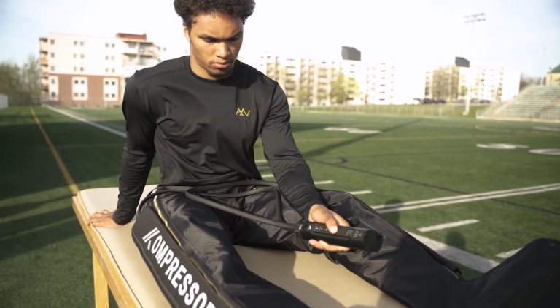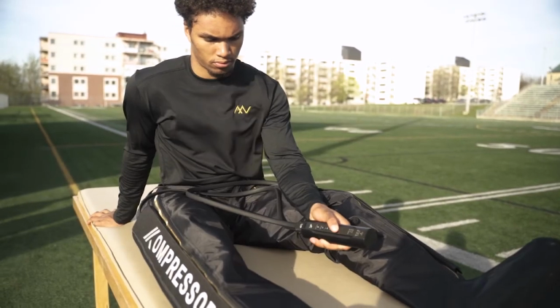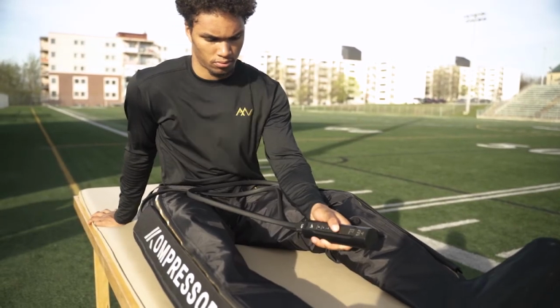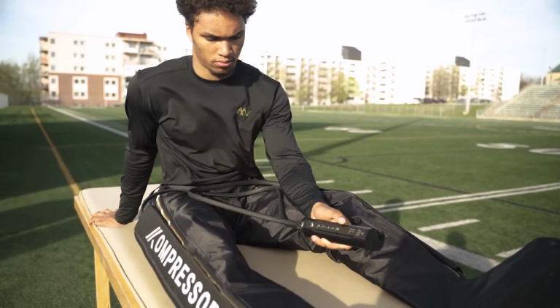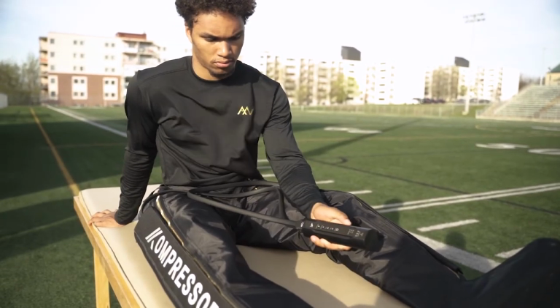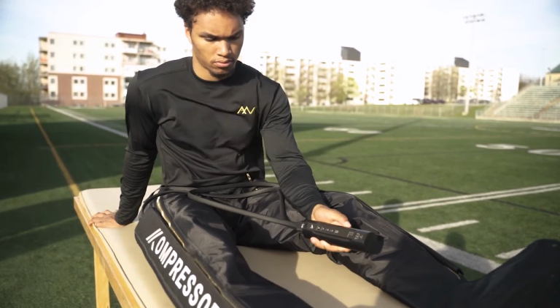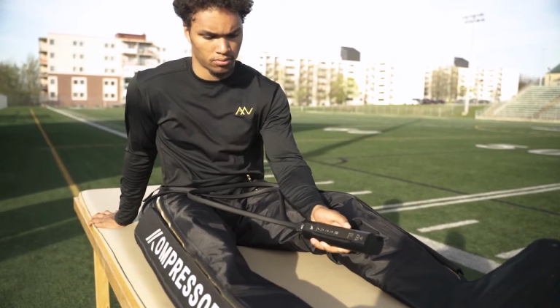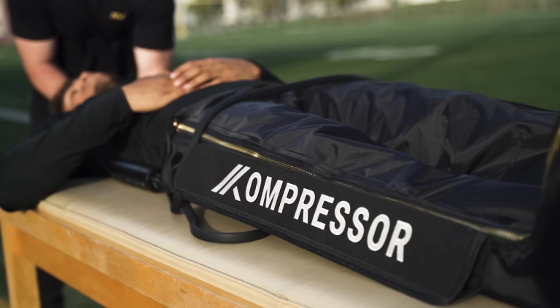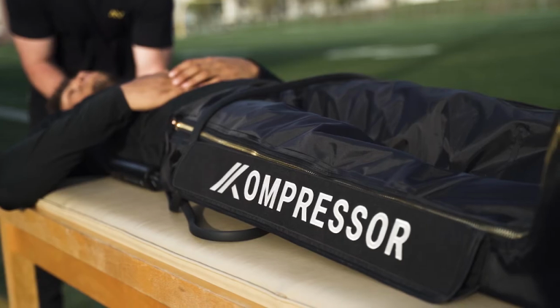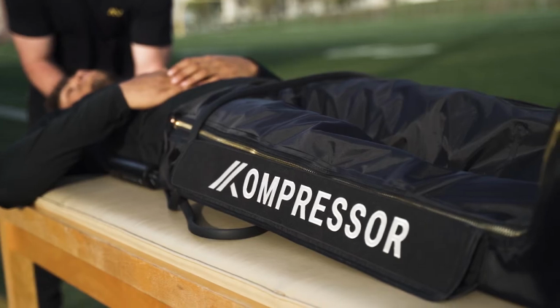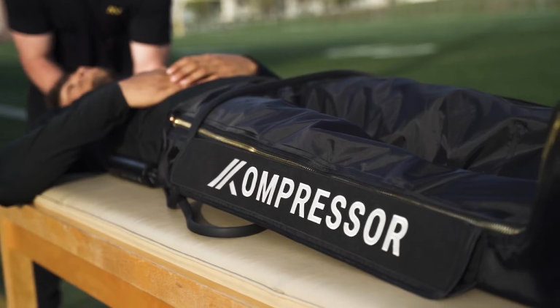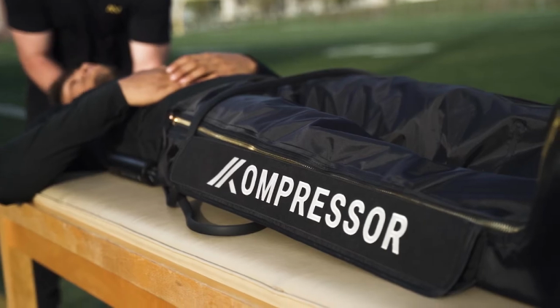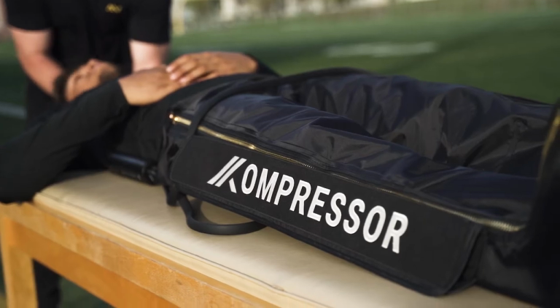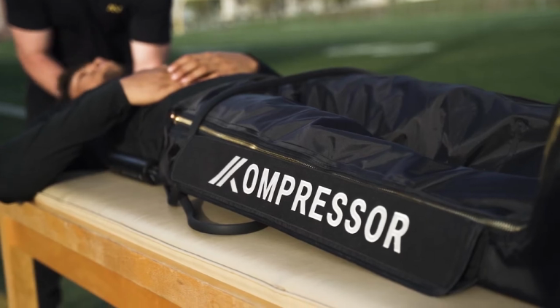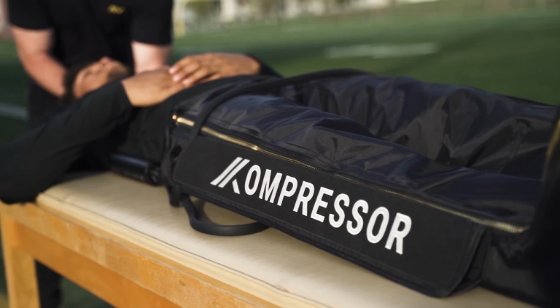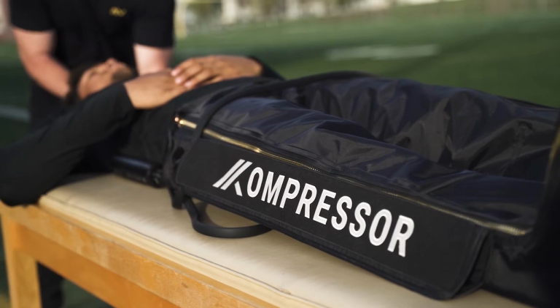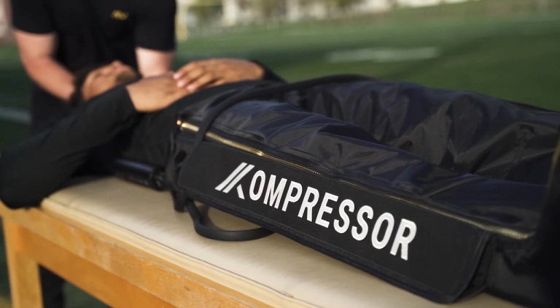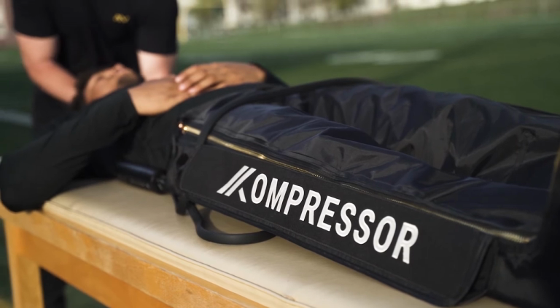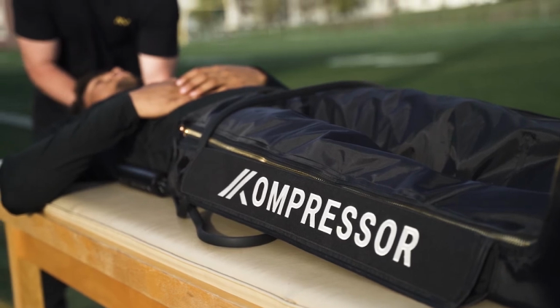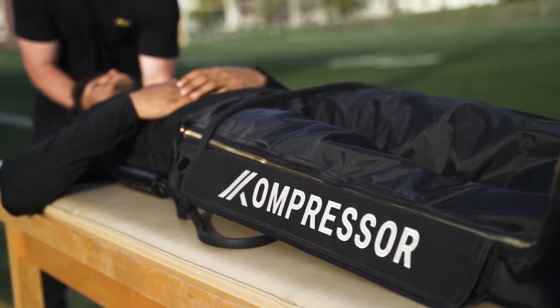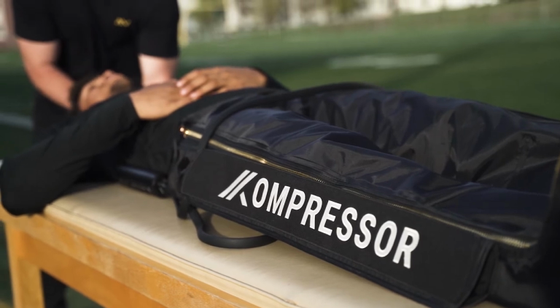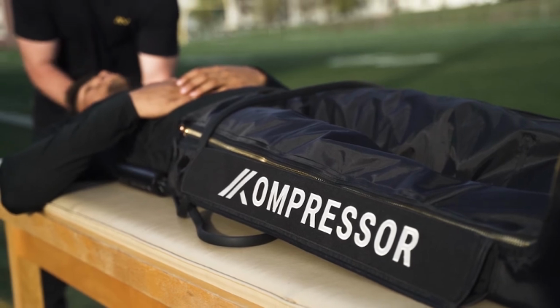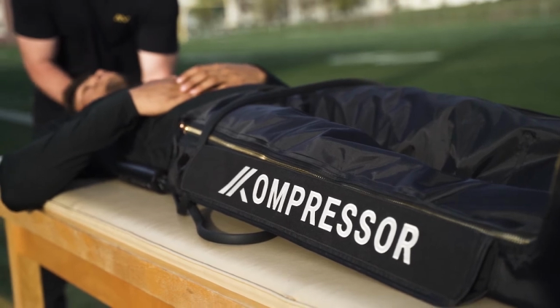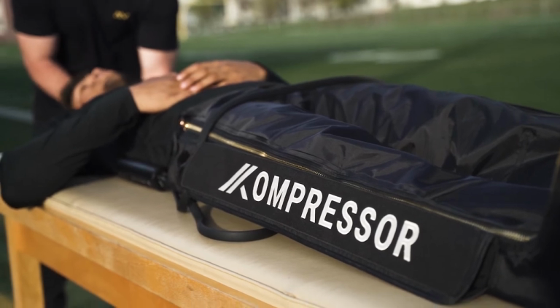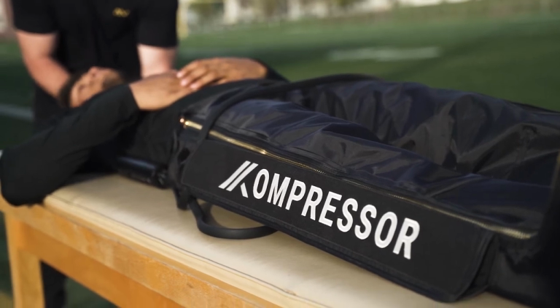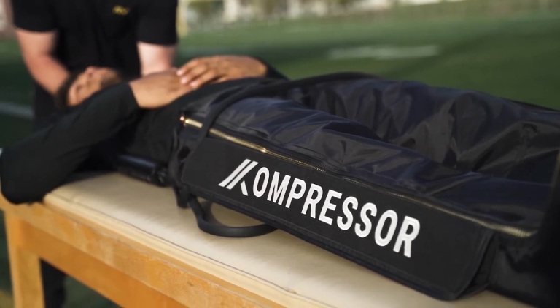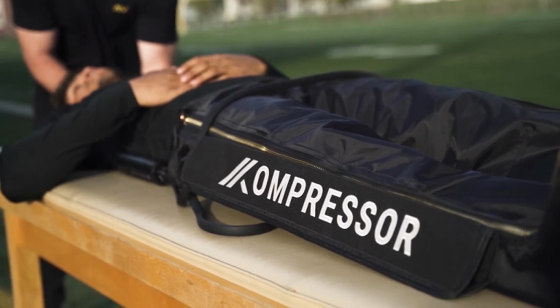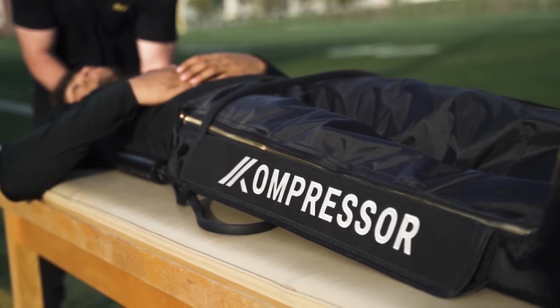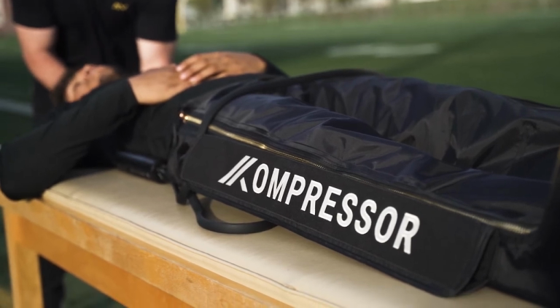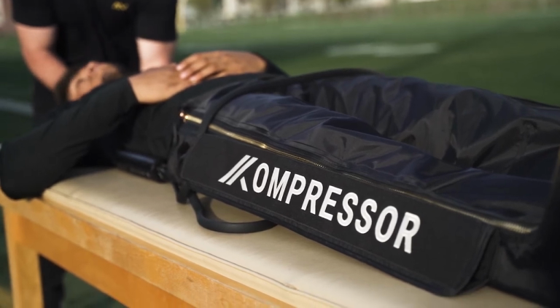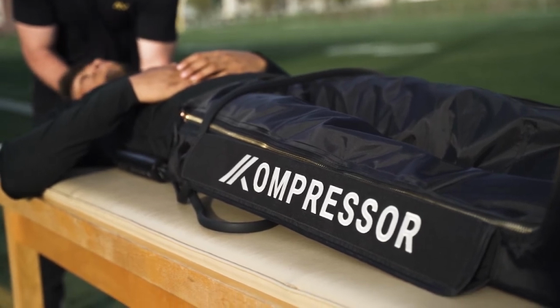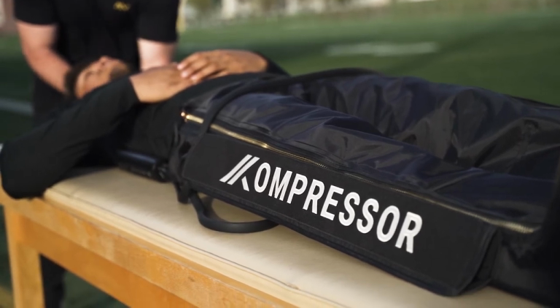Compressor uses science and technology to promote recovery, increase human performance, and optimize how you feel in your body.